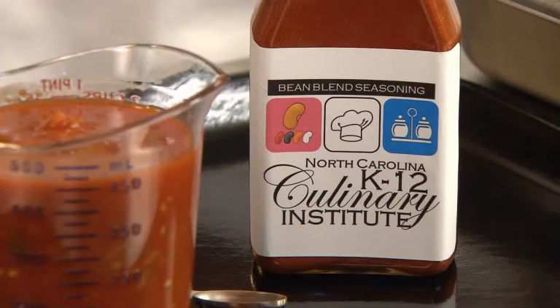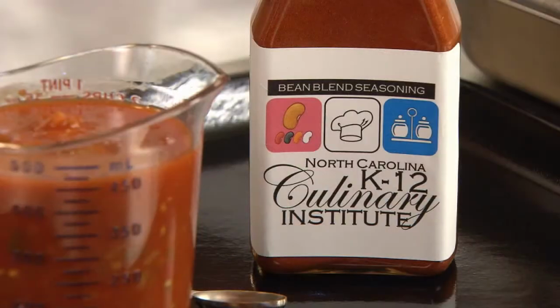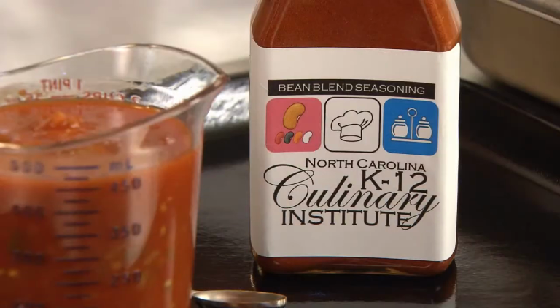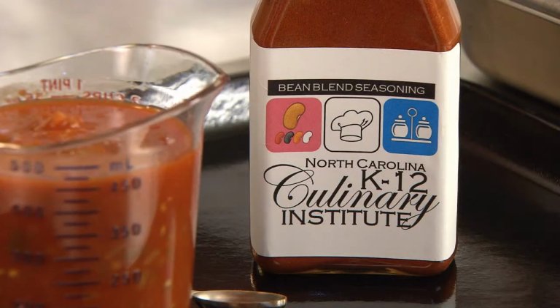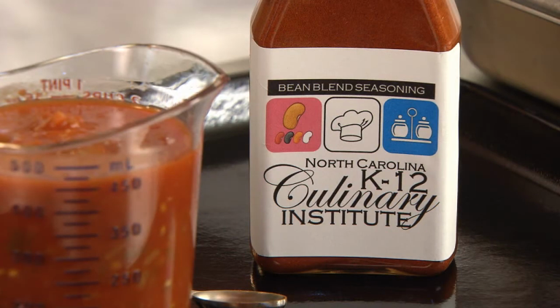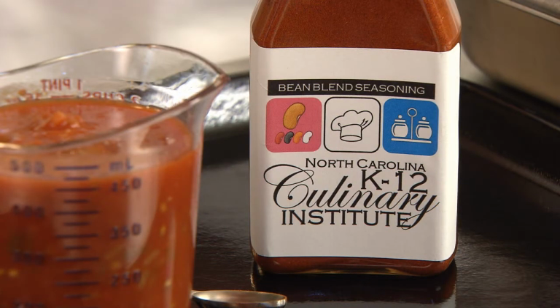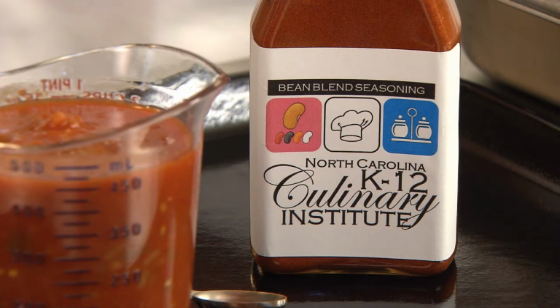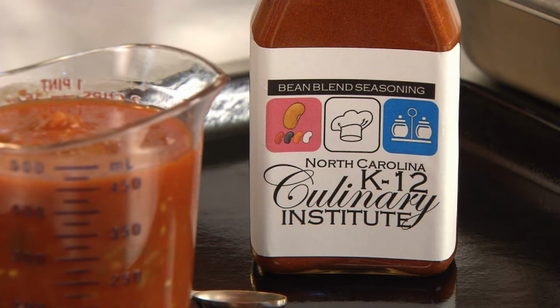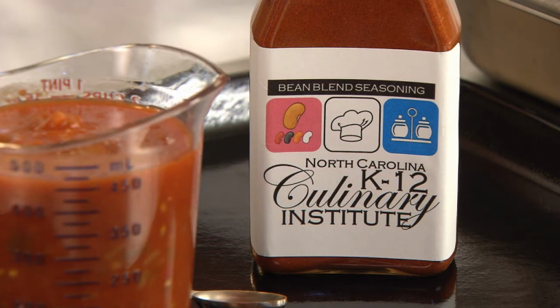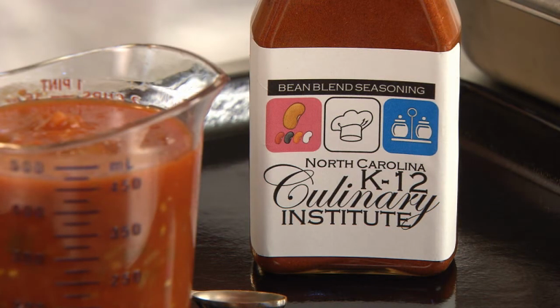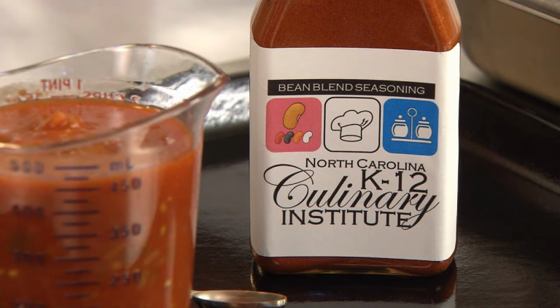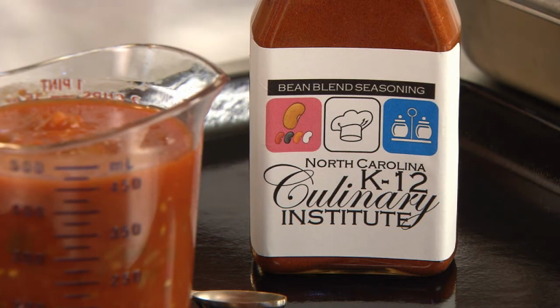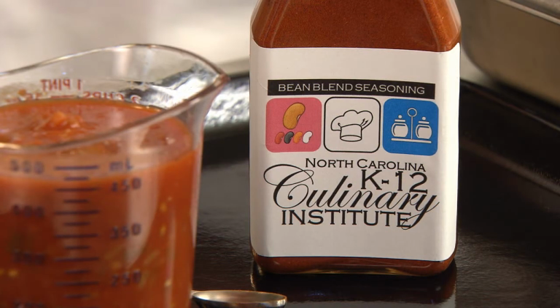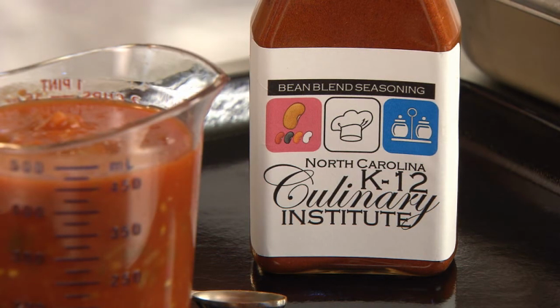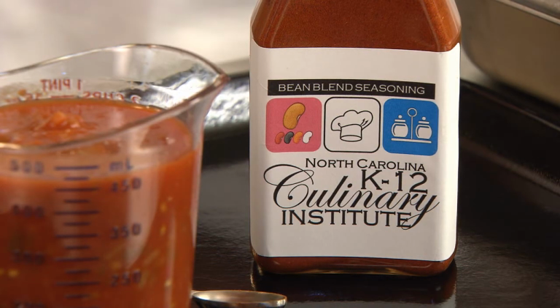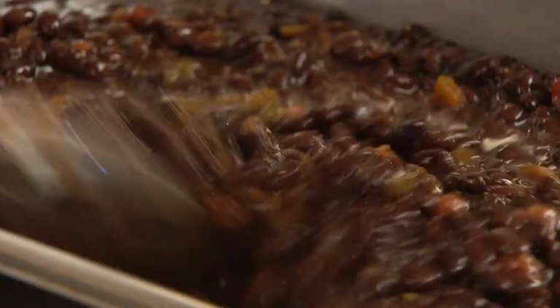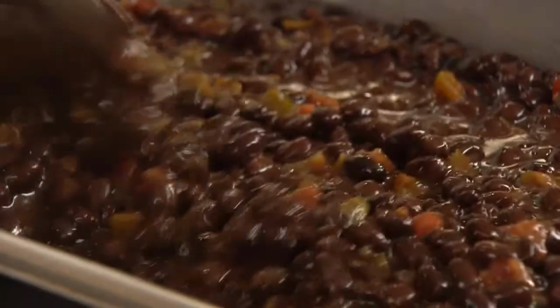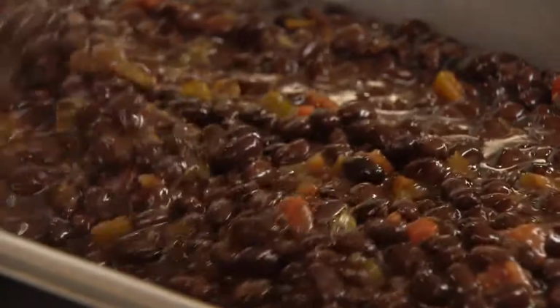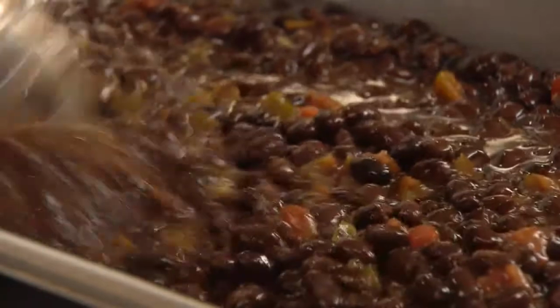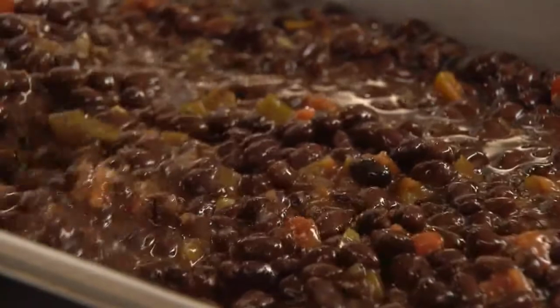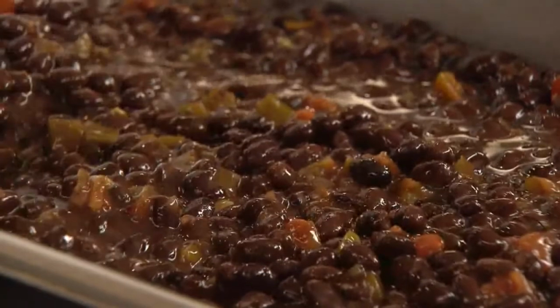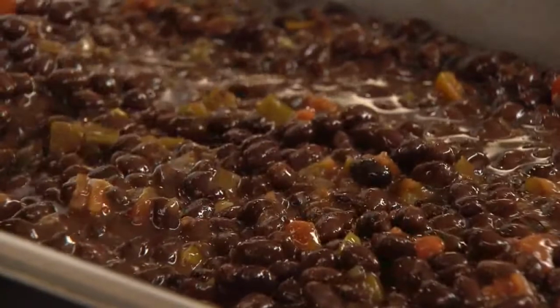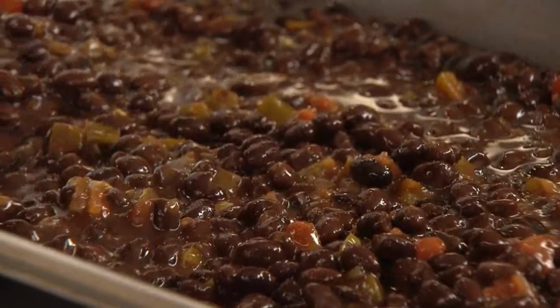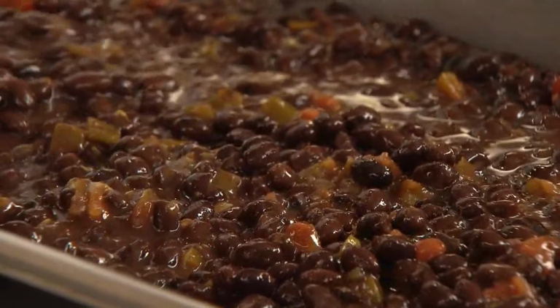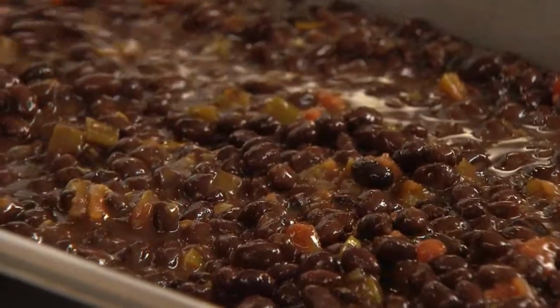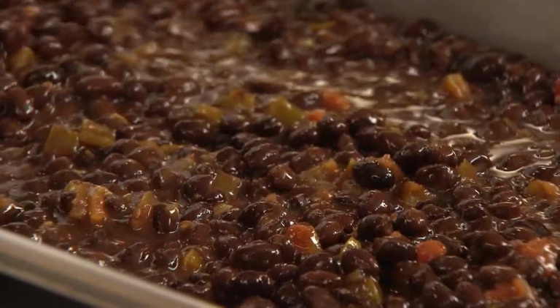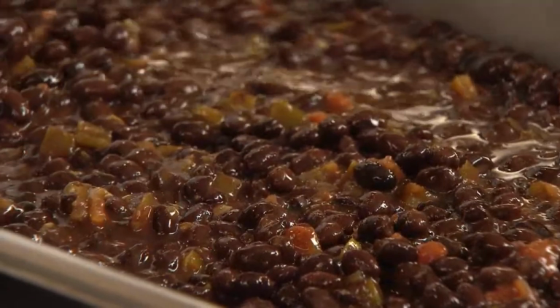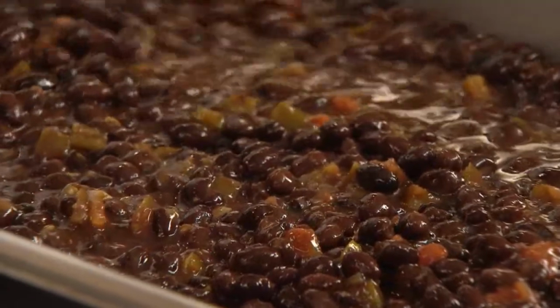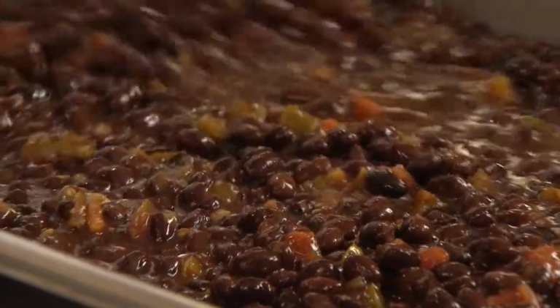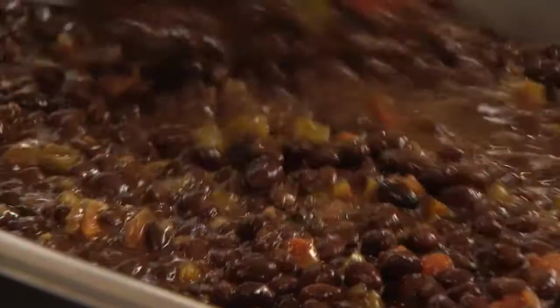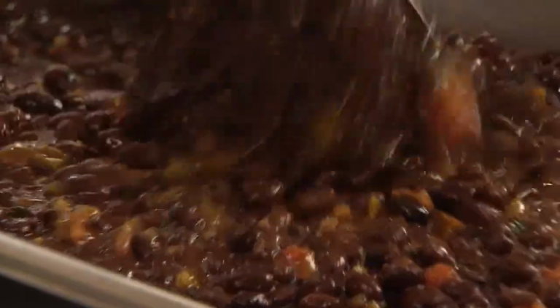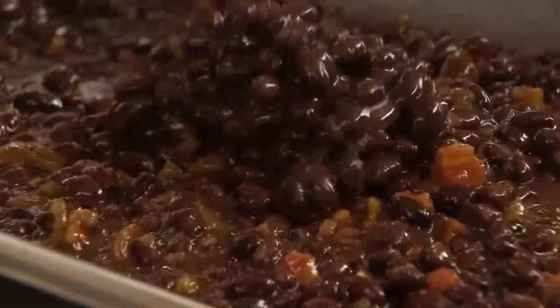Keeping low-sodium or salt-free, school-made seasoning blends on hand makes adding flavor easy.